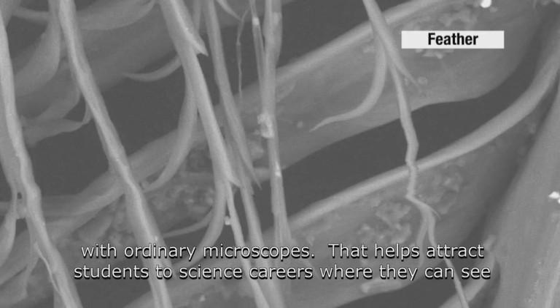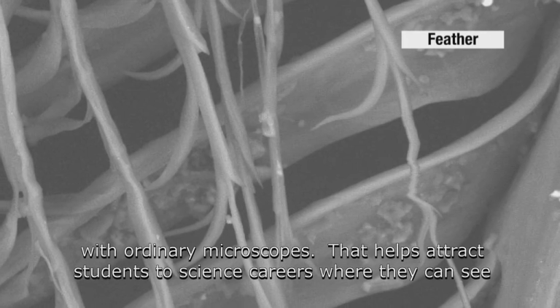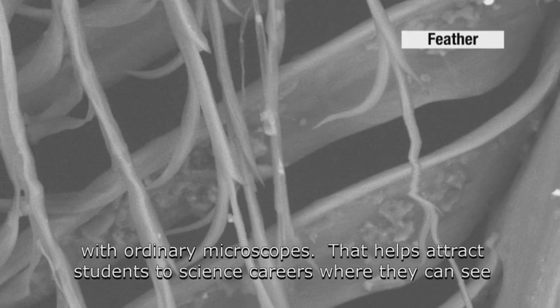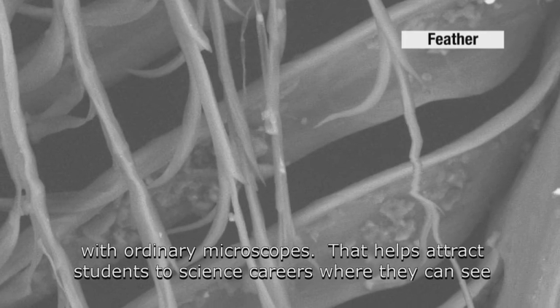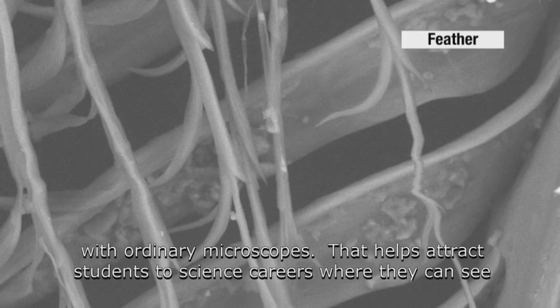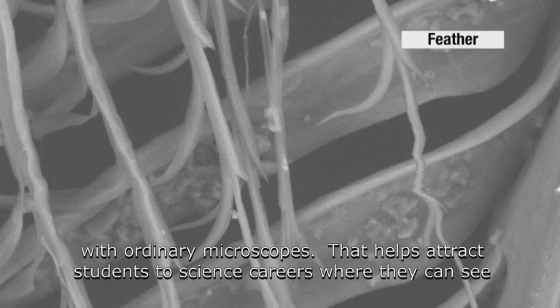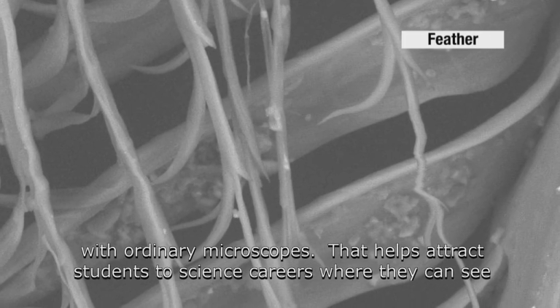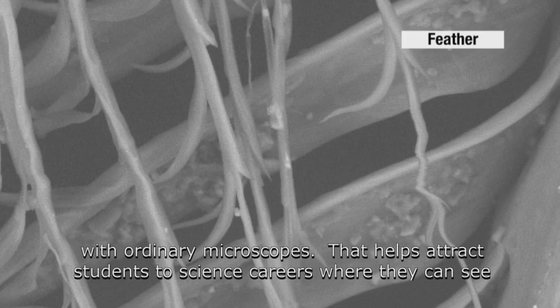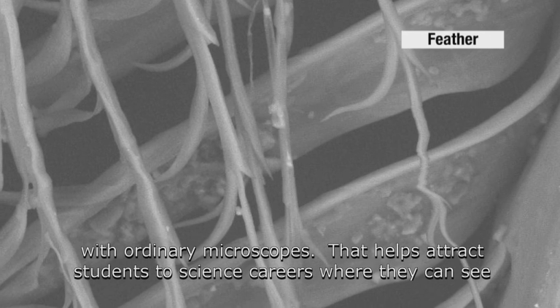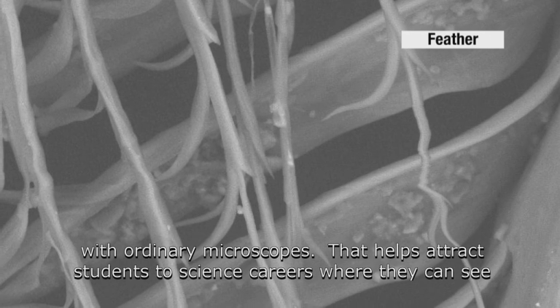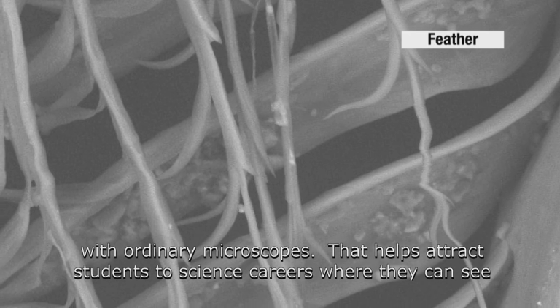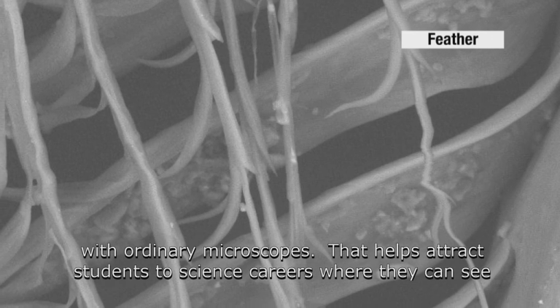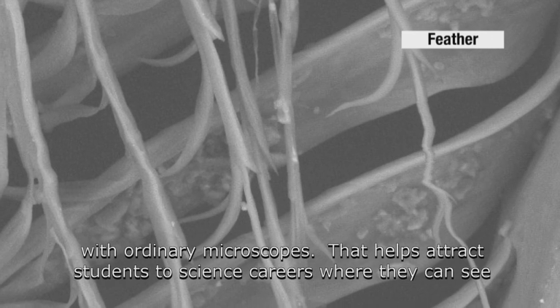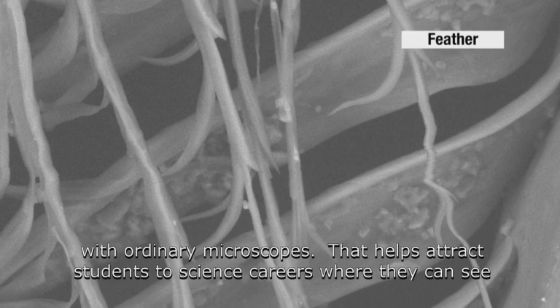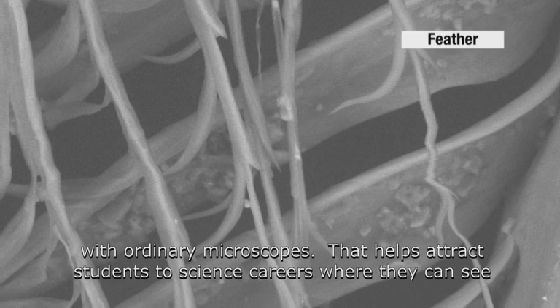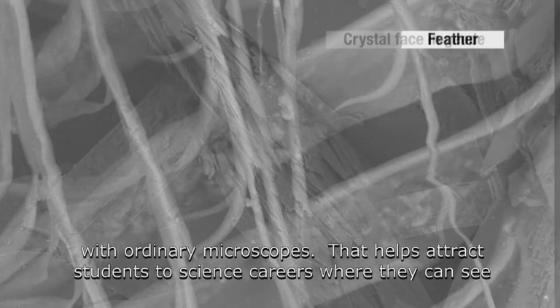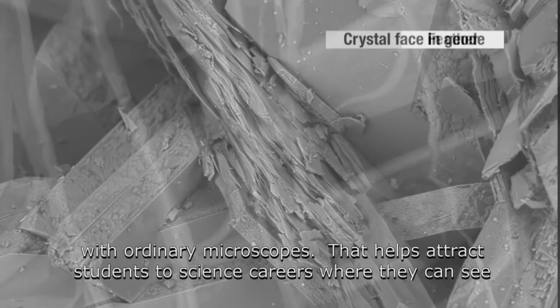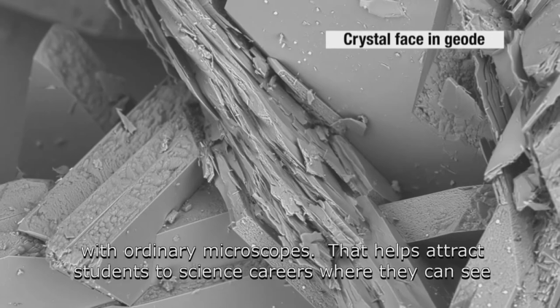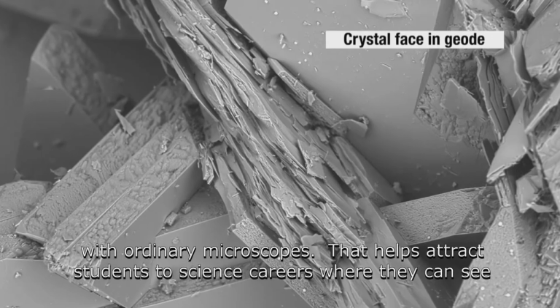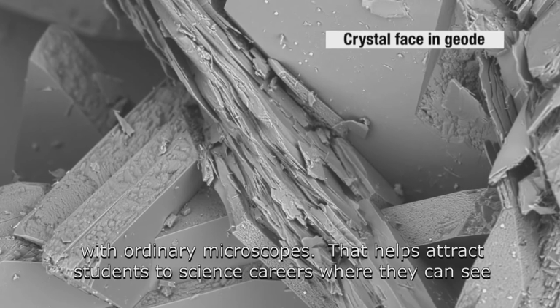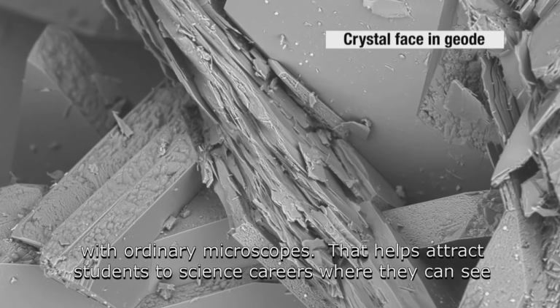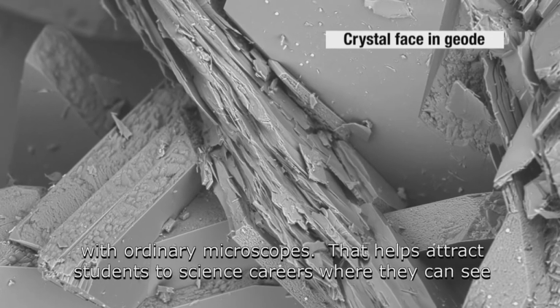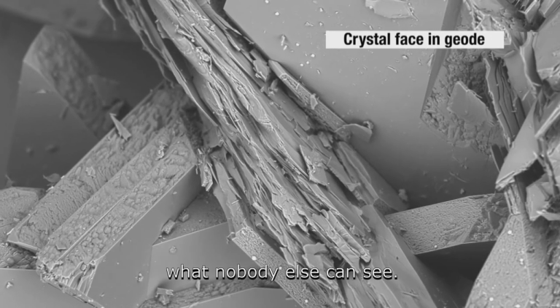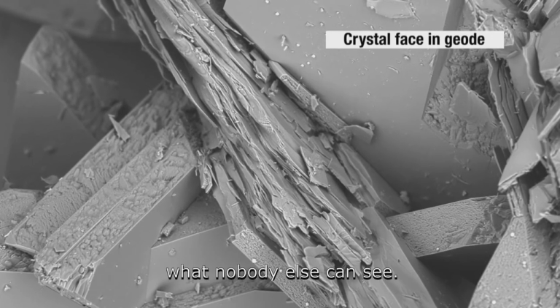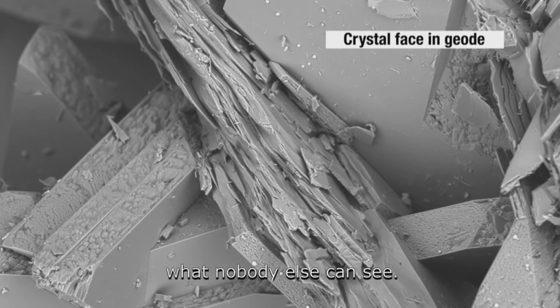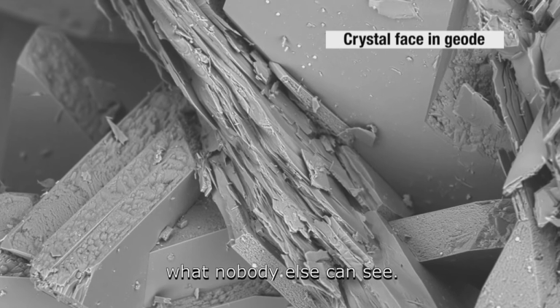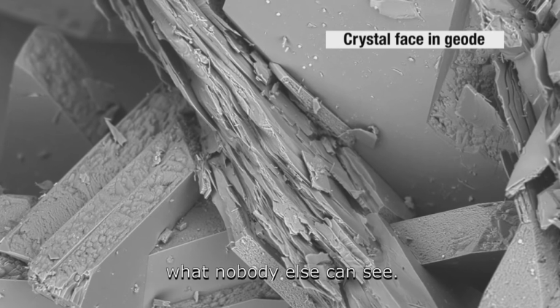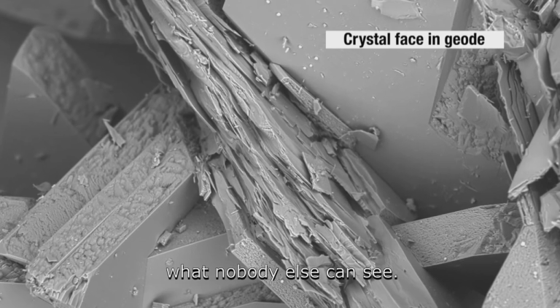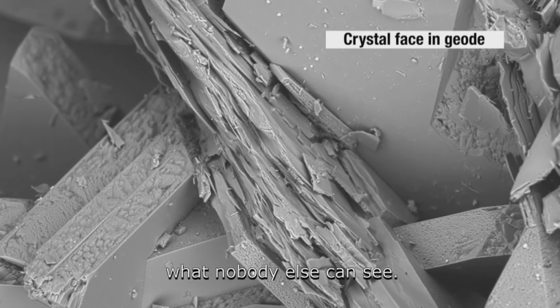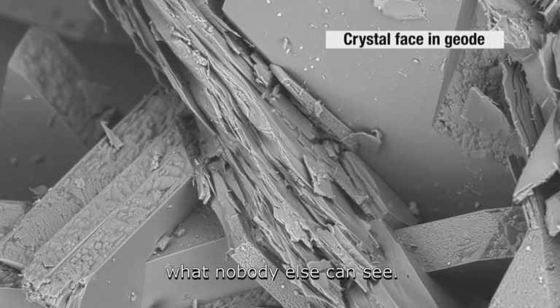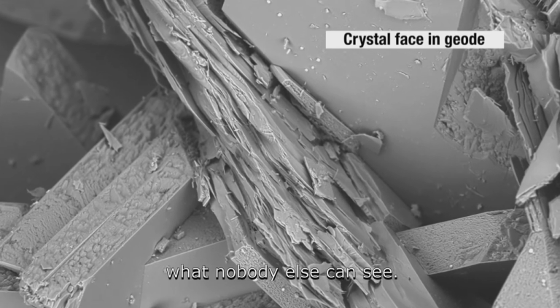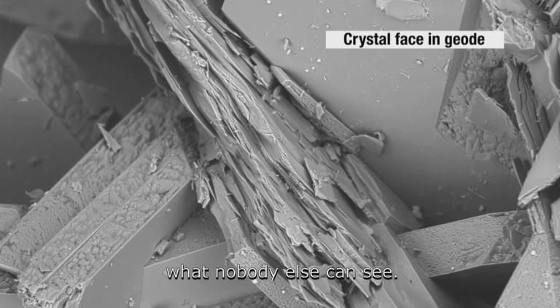Thanks to the TM3000, many kids now get to look at many things too small to see with ordinary microscopes. That helps attract students to science careers, where they can see what nobody else can see.